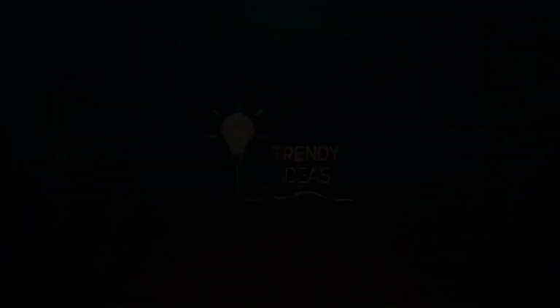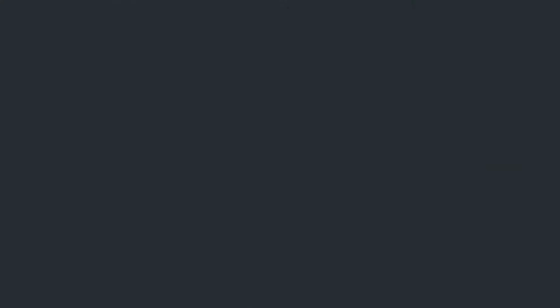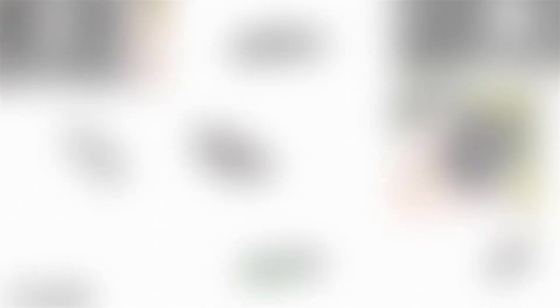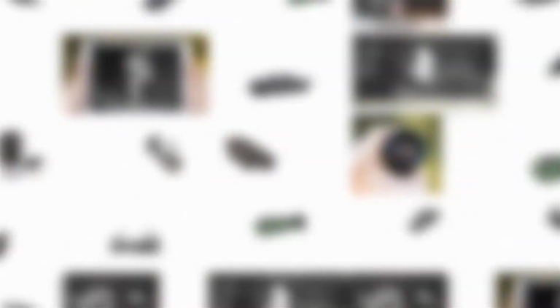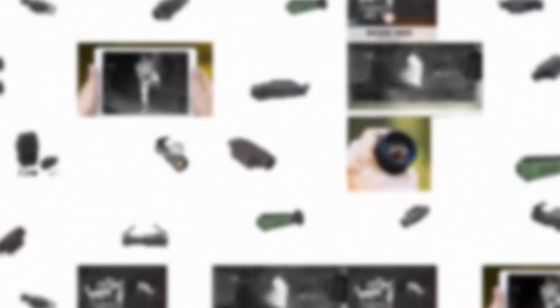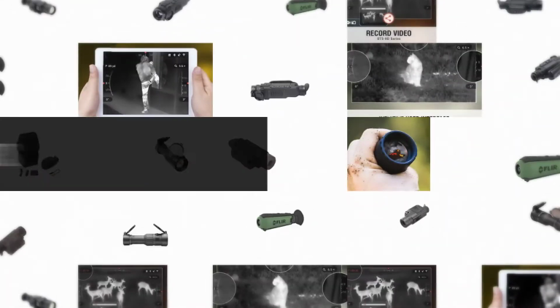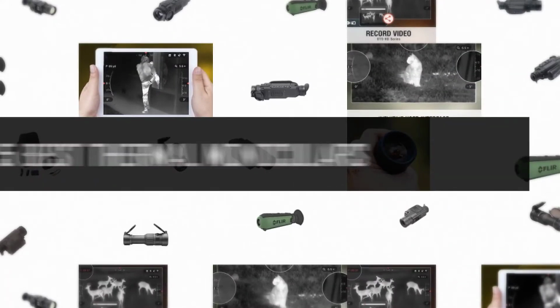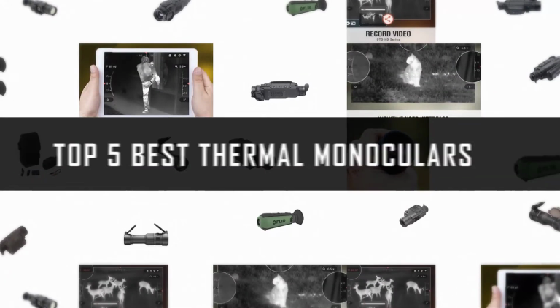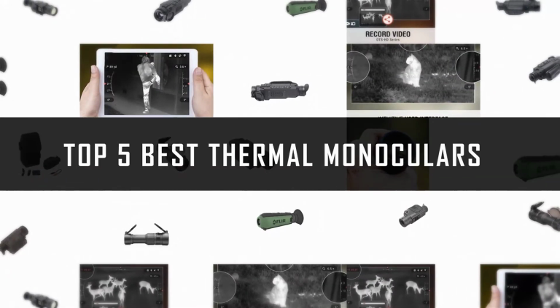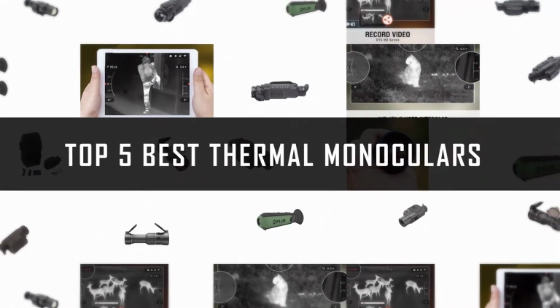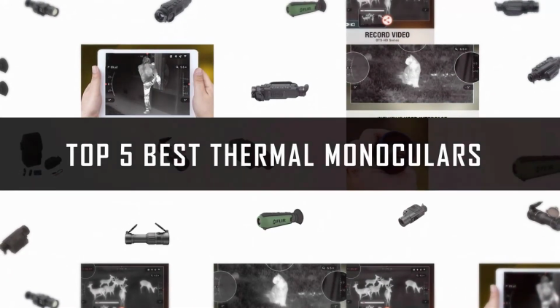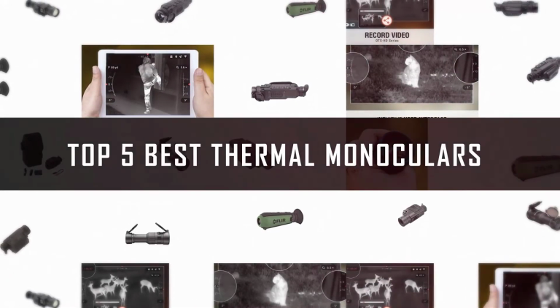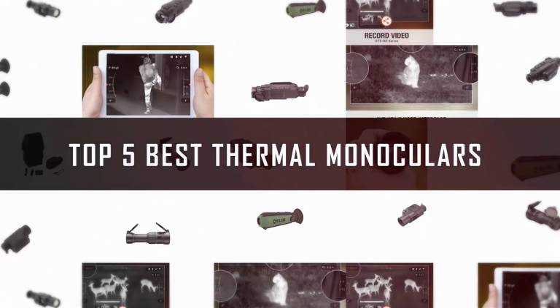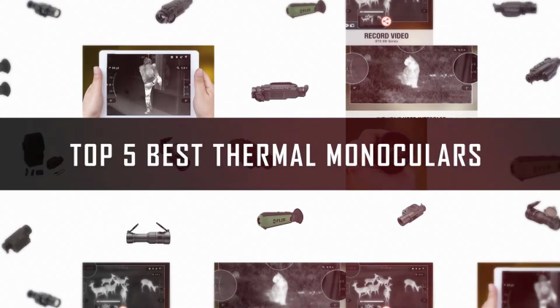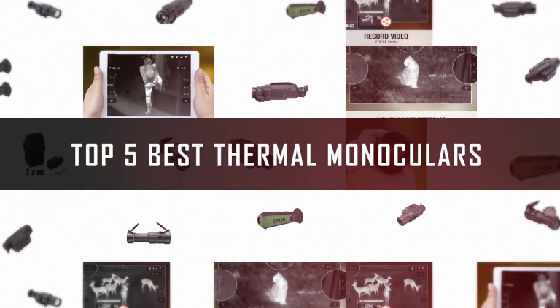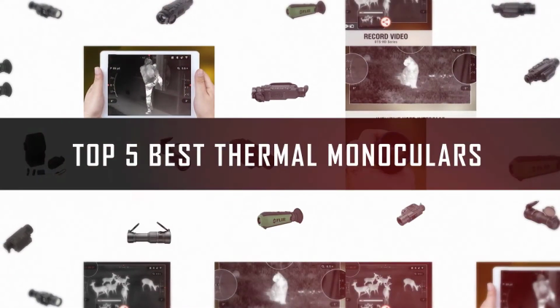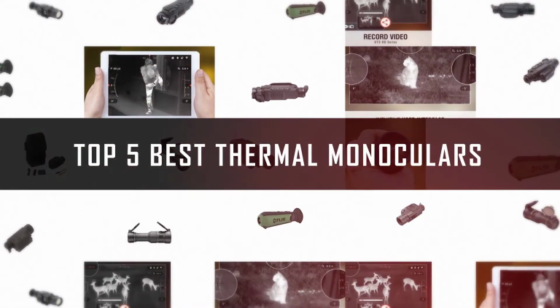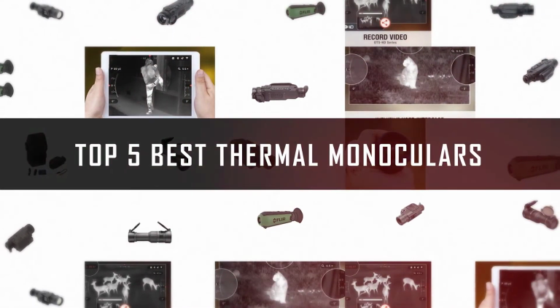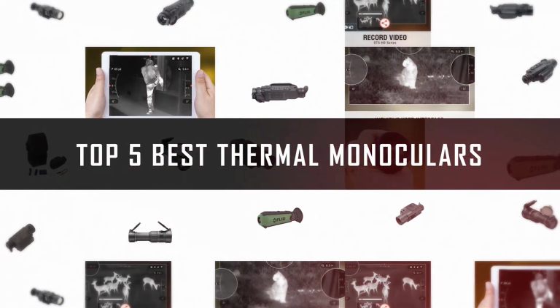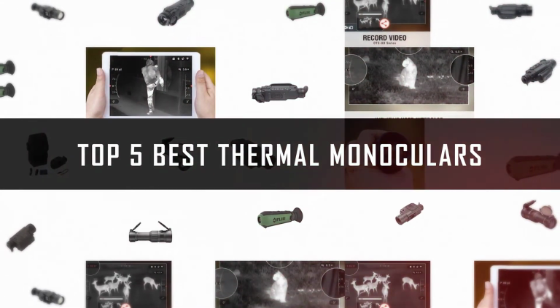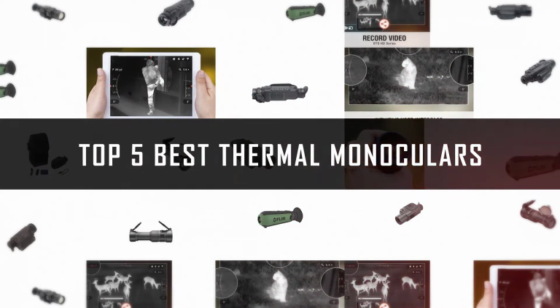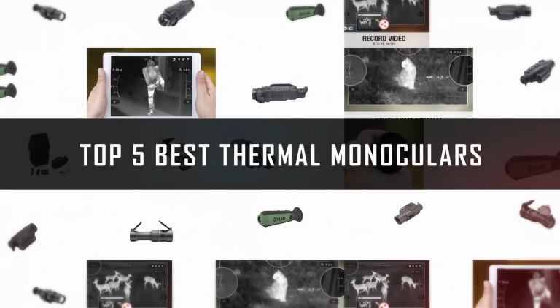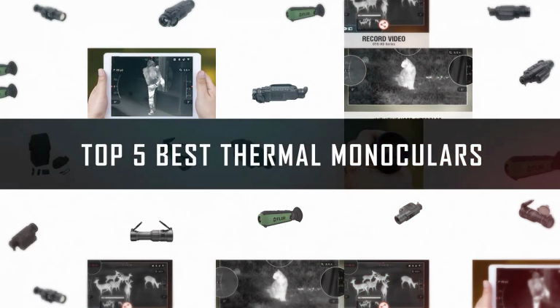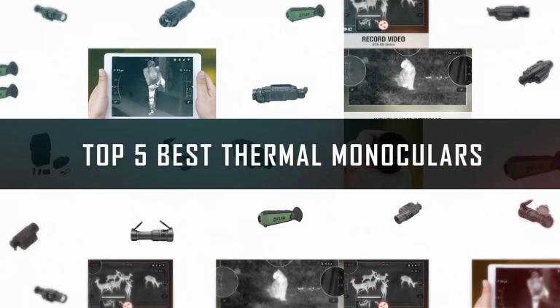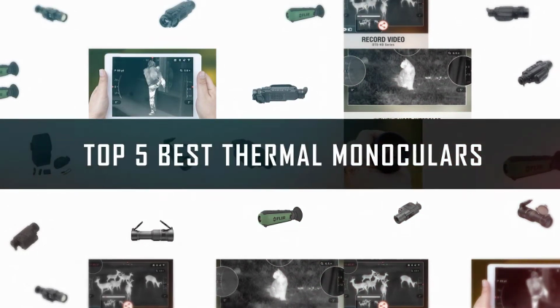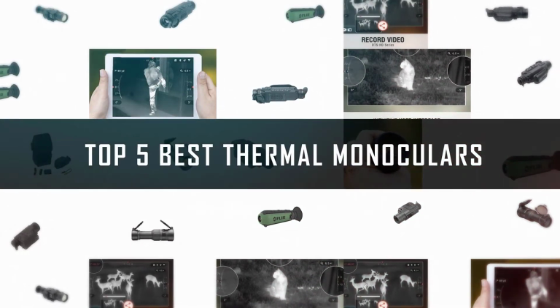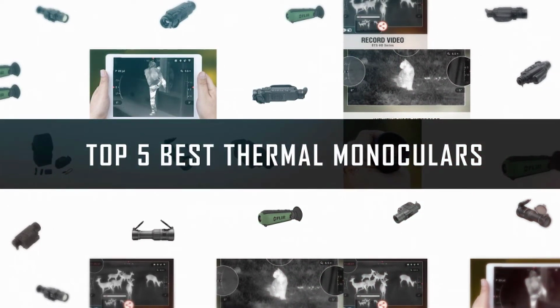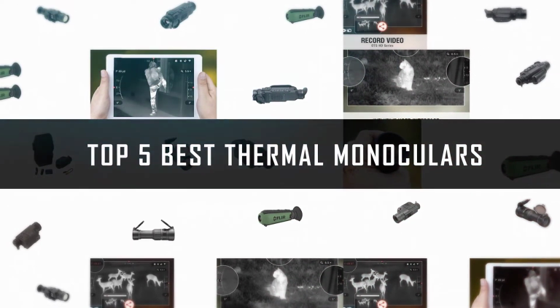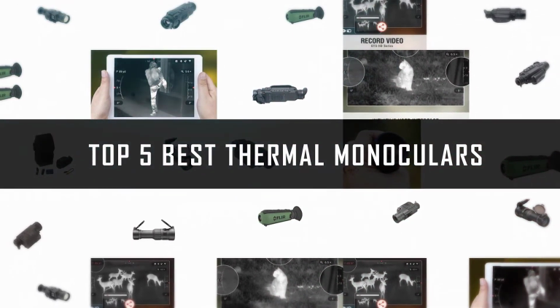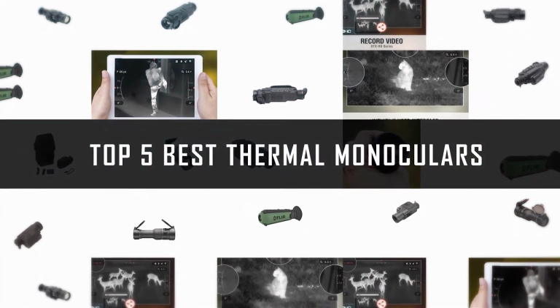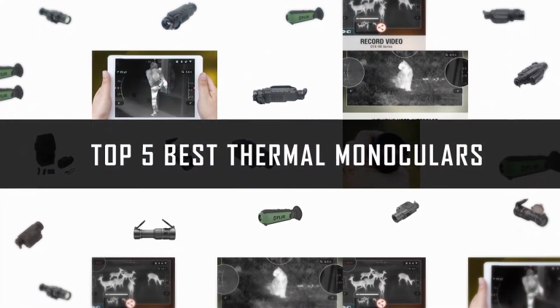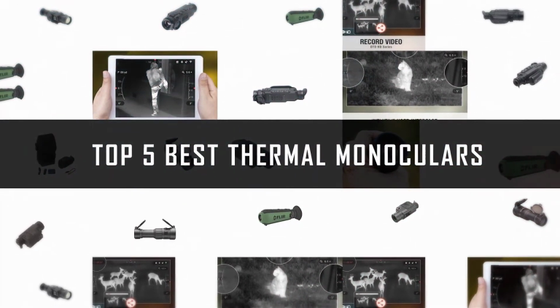If you are looking for the best thermal monoculars, here is a collection you have got to see. Let's get started.